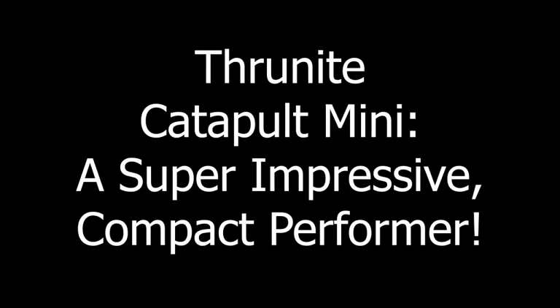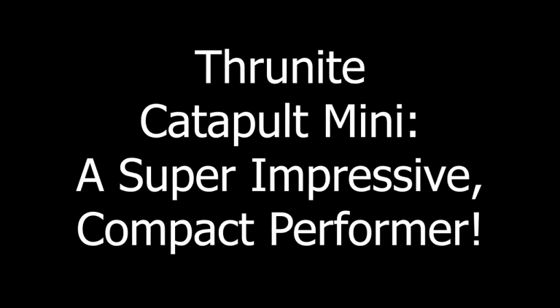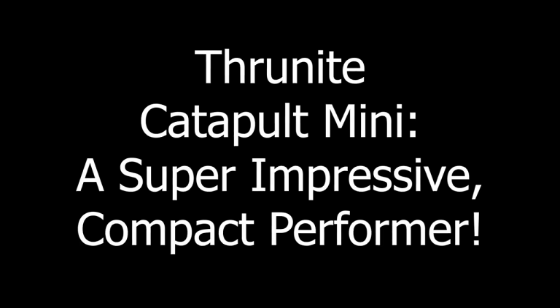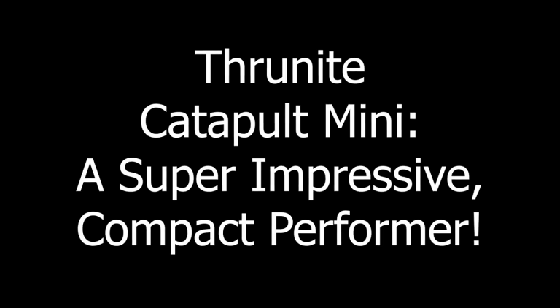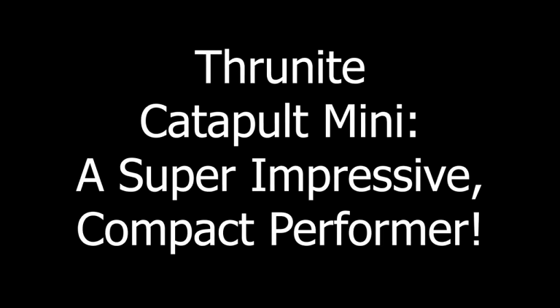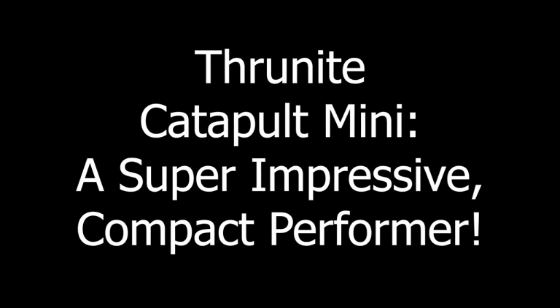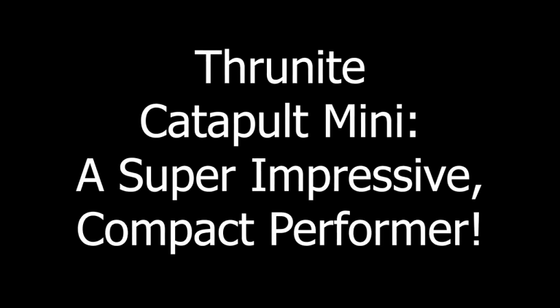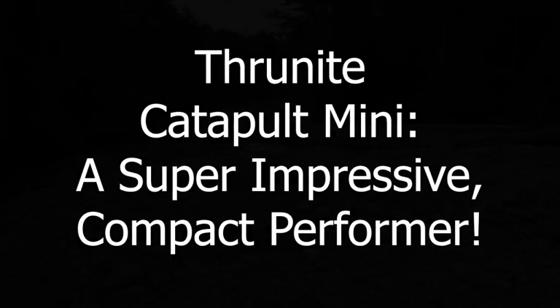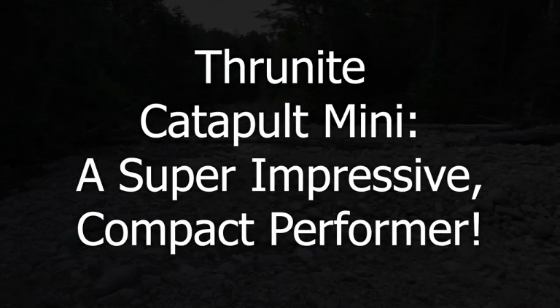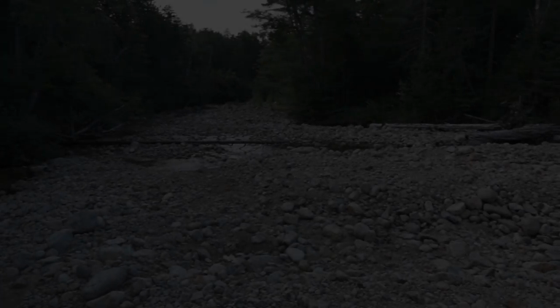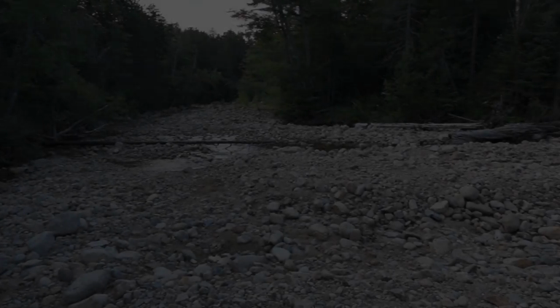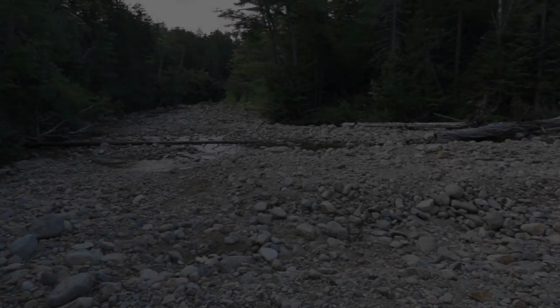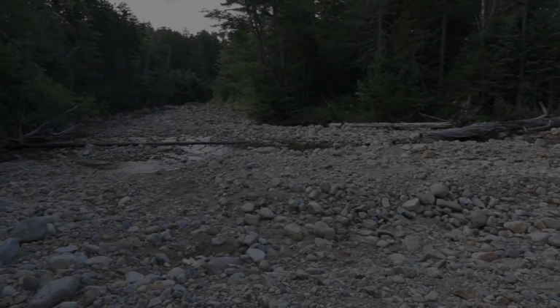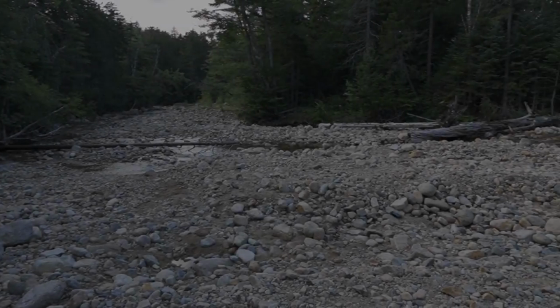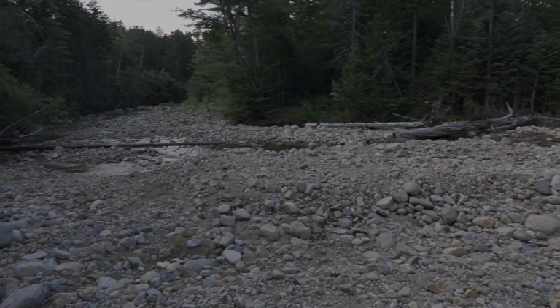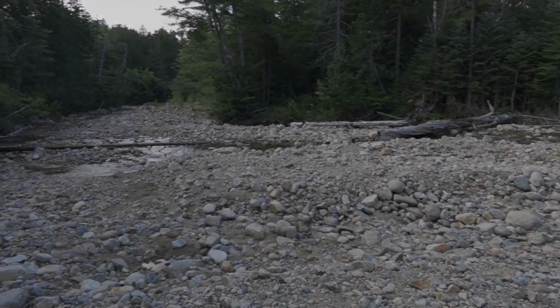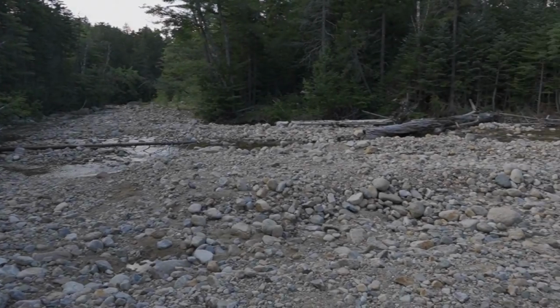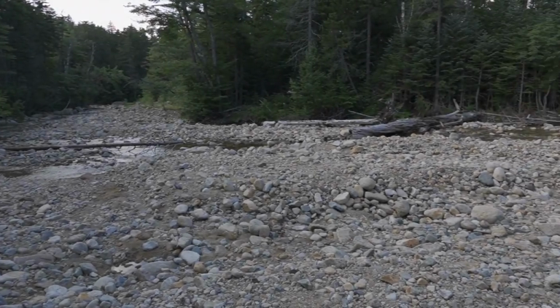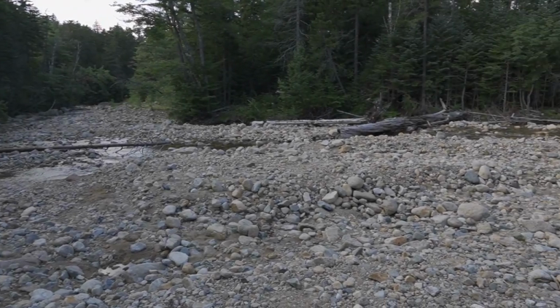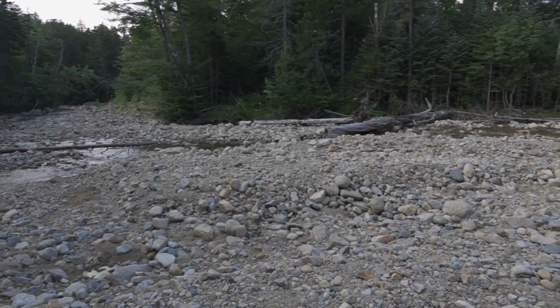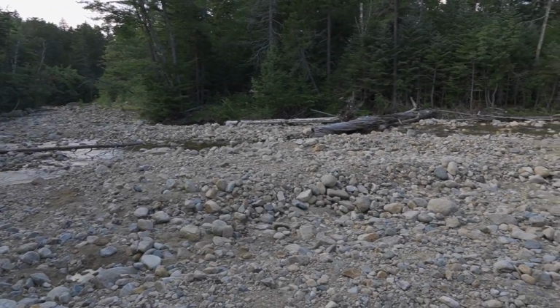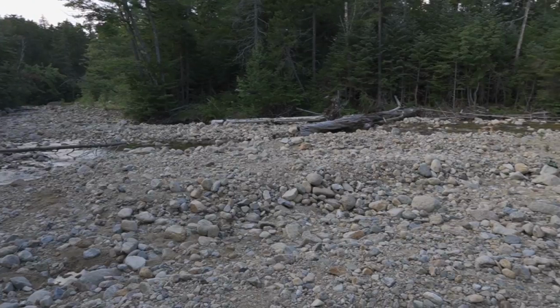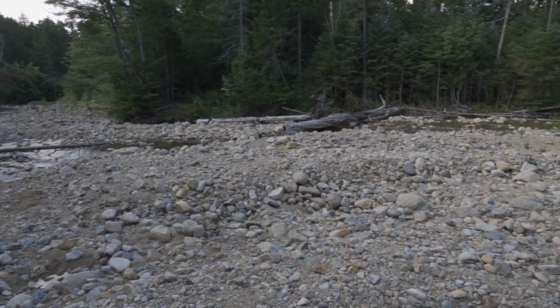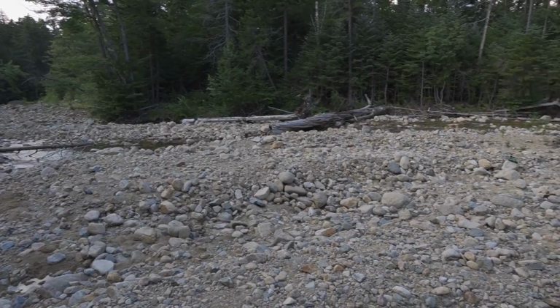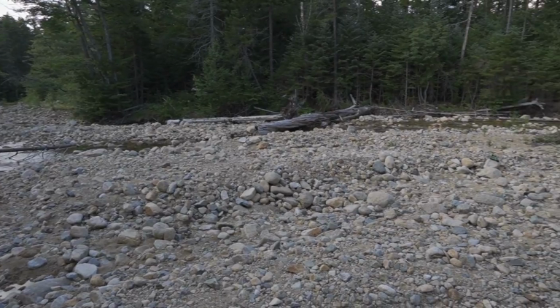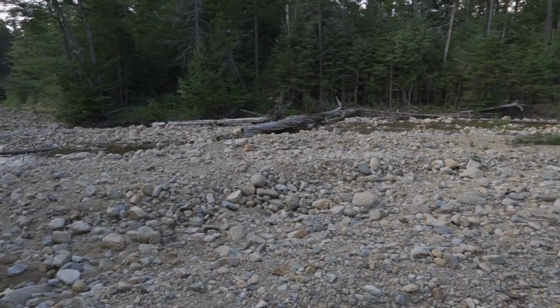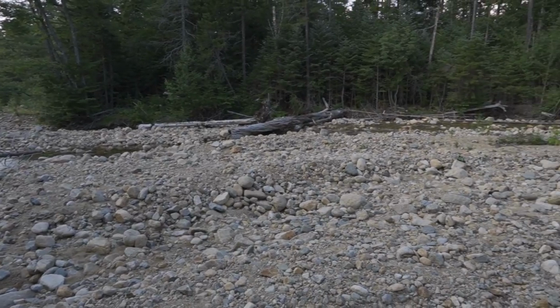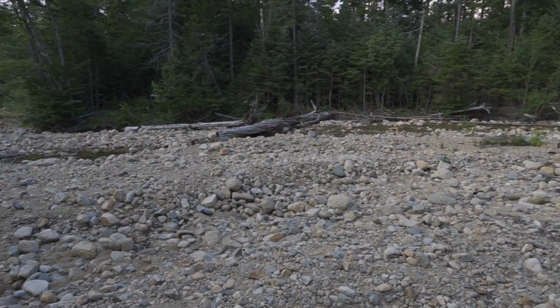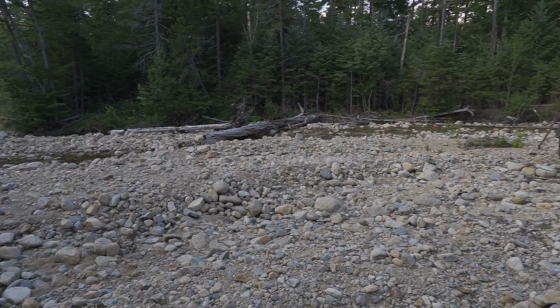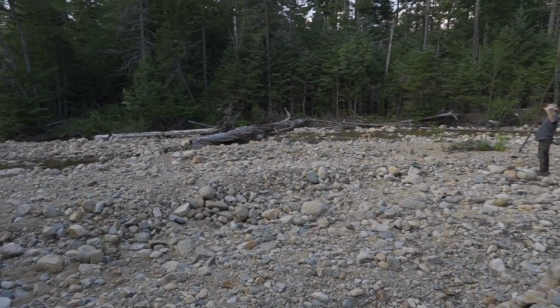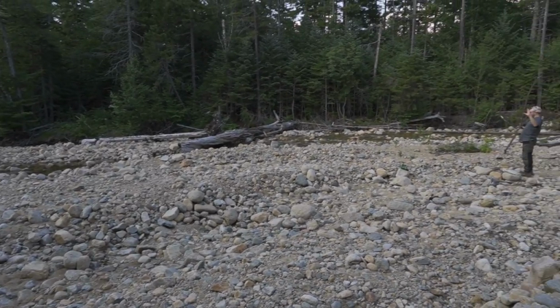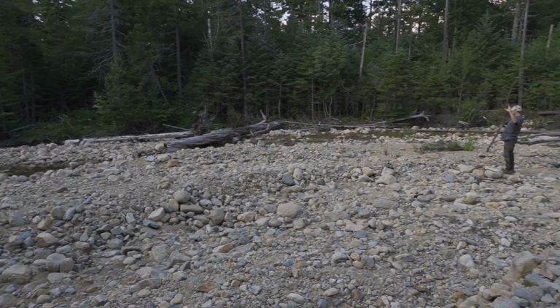Before we get too far, I would like to say thank you very much to the people at ThruNight who did provide this product for review.